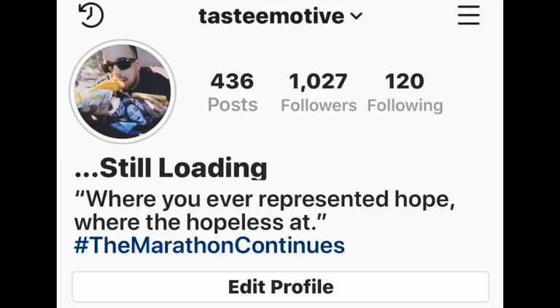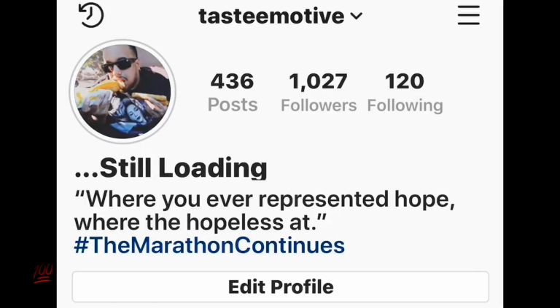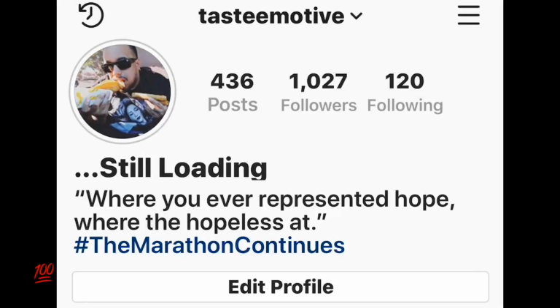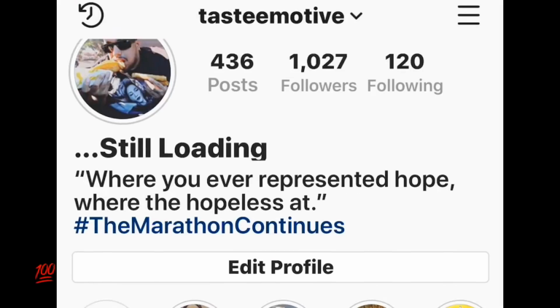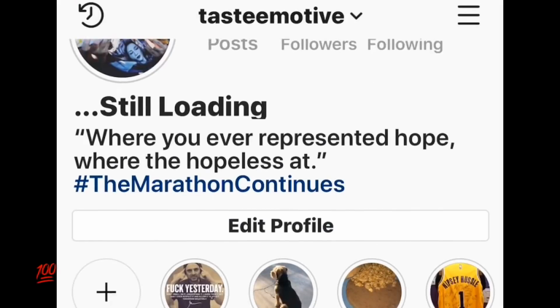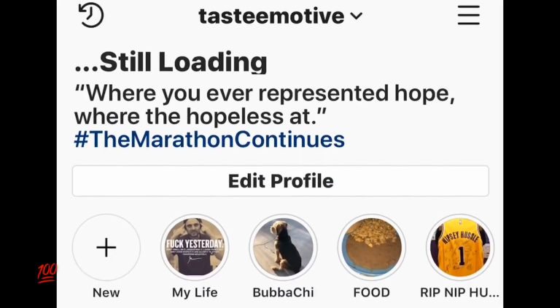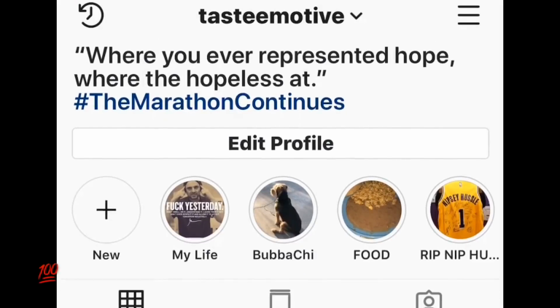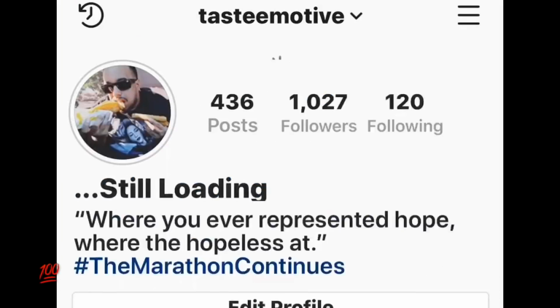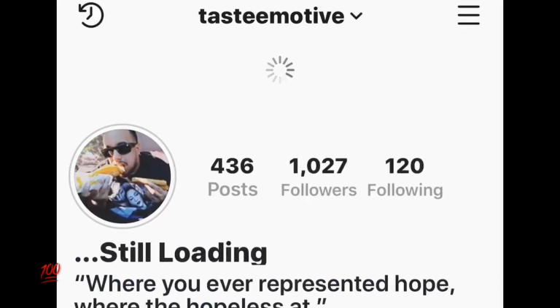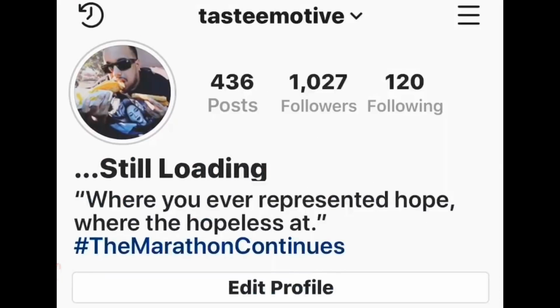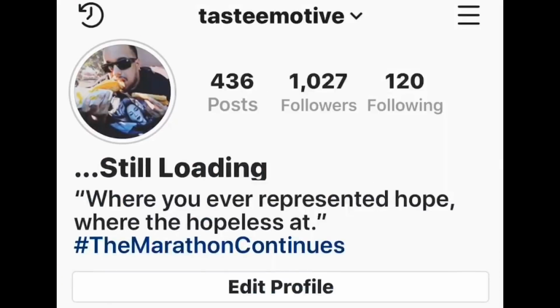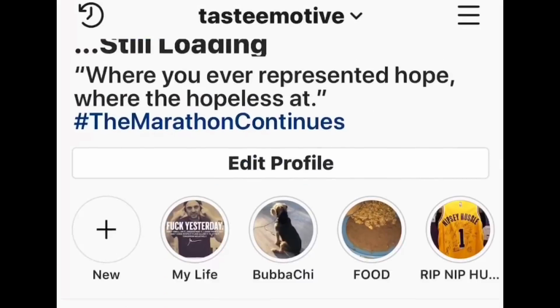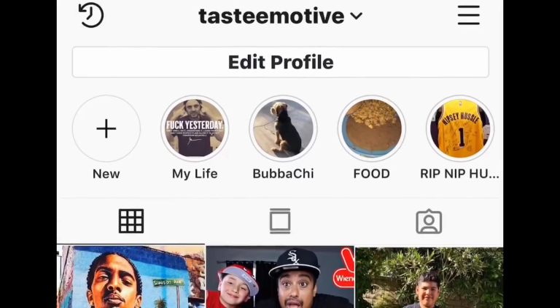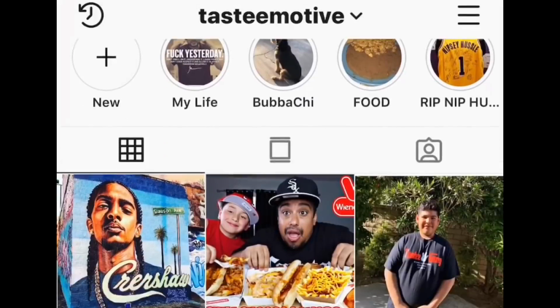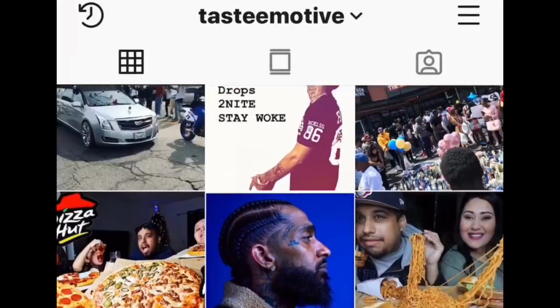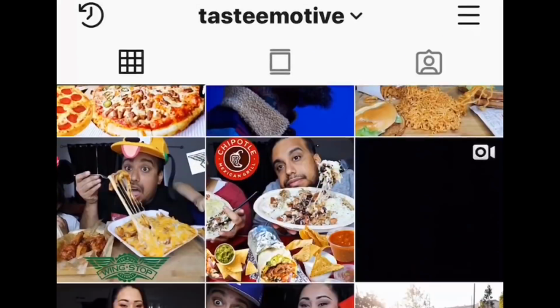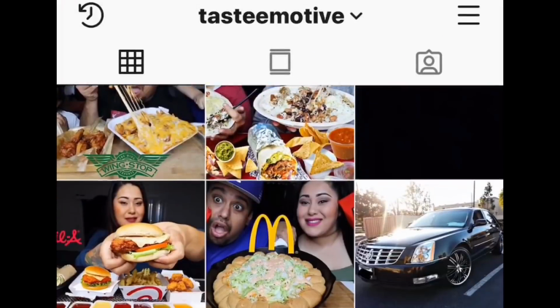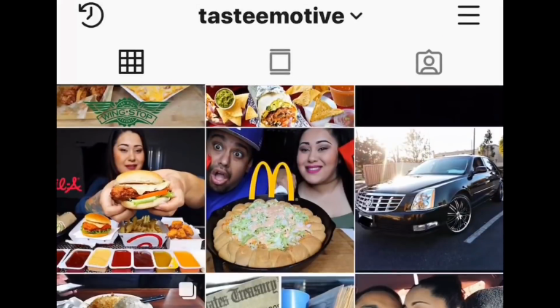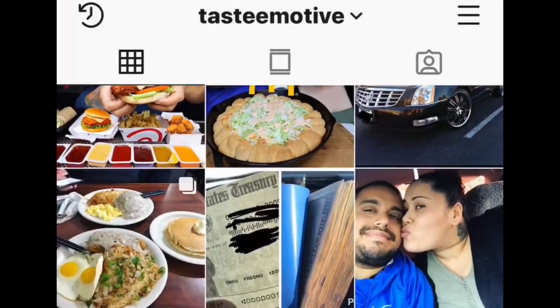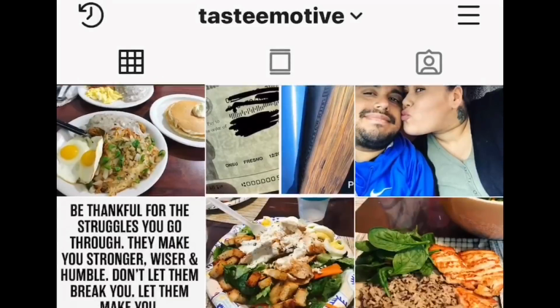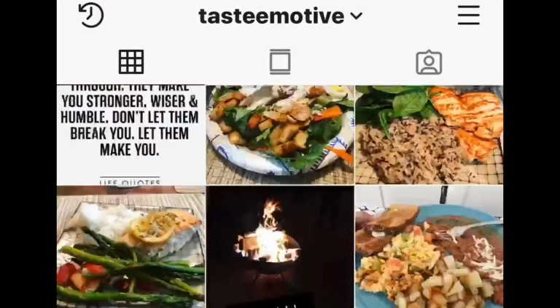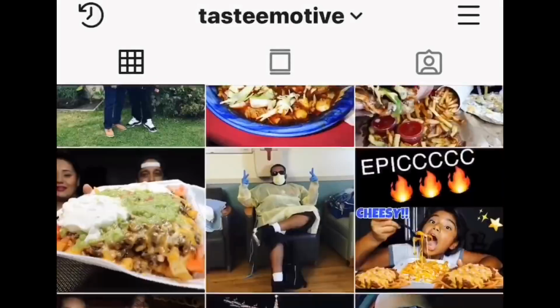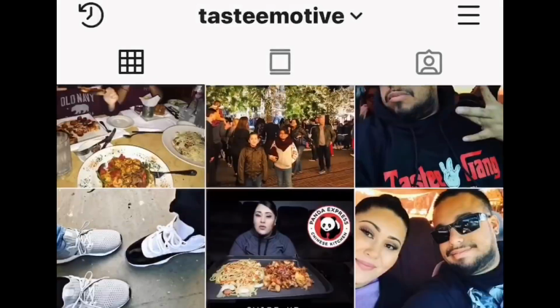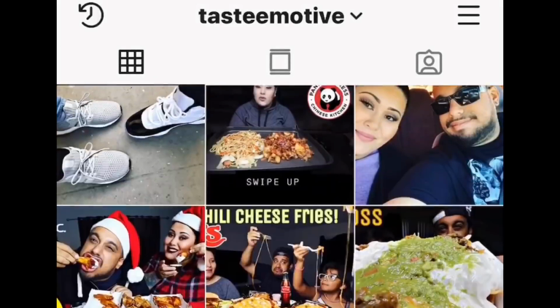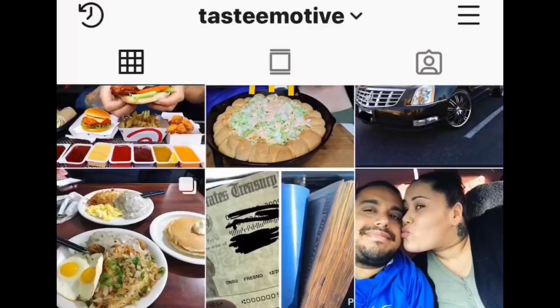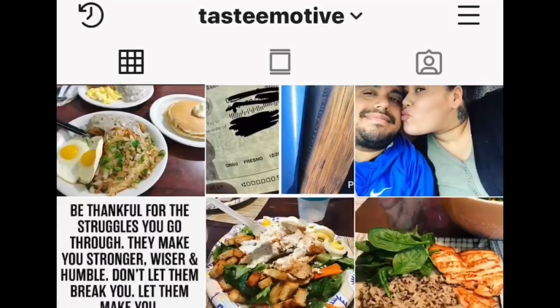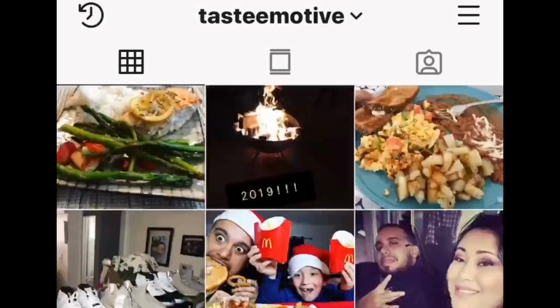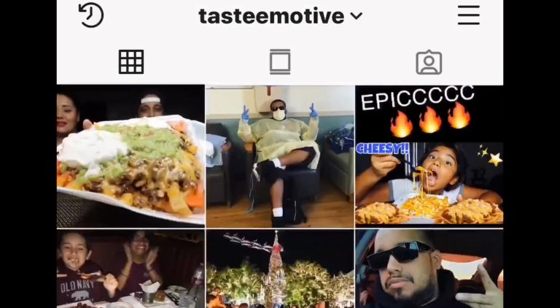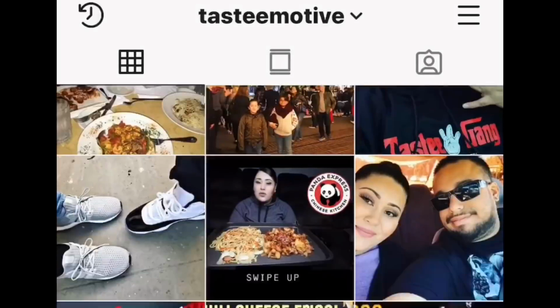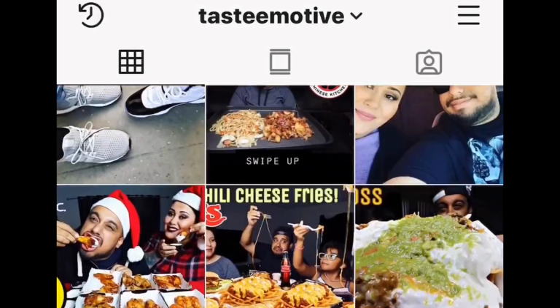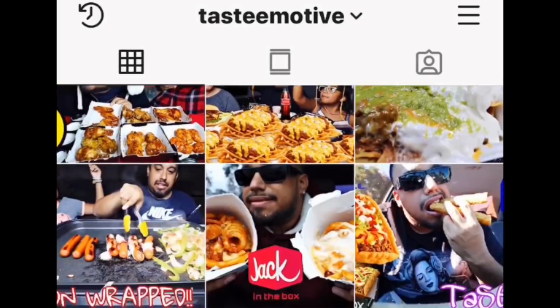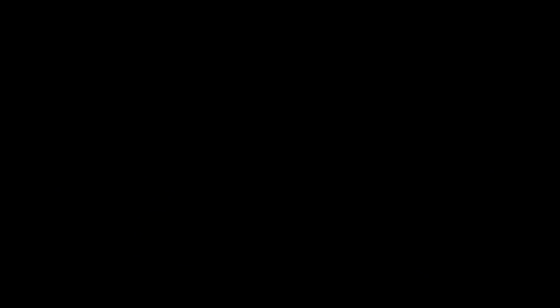What's up, guys? If you haven't, go ahead and make sure you drop me a follow on Instagram, and I might just follow you back.